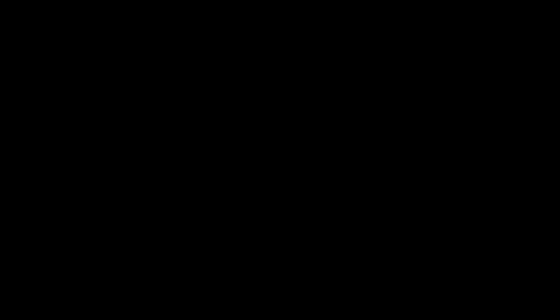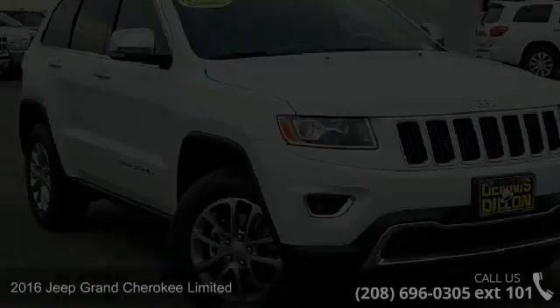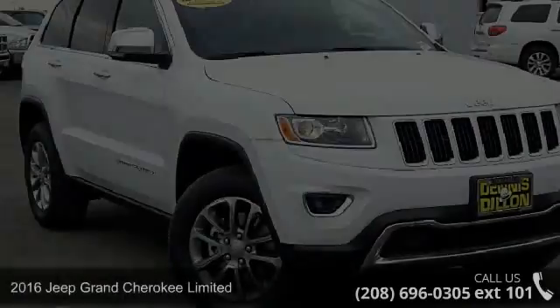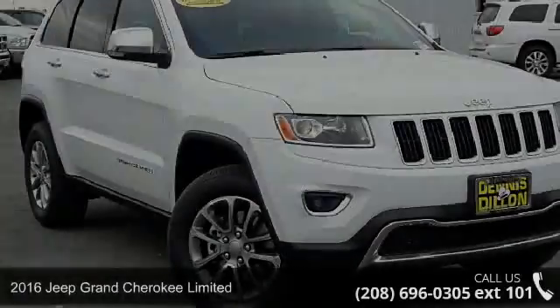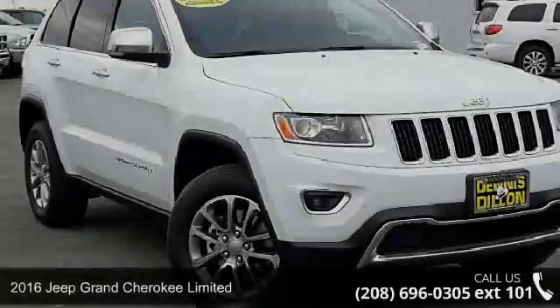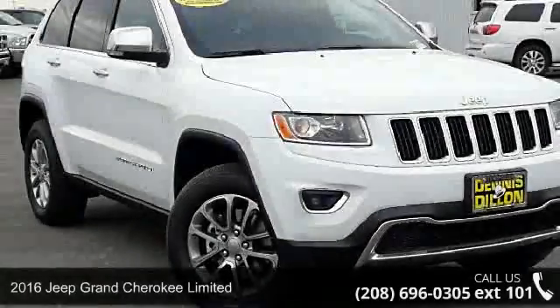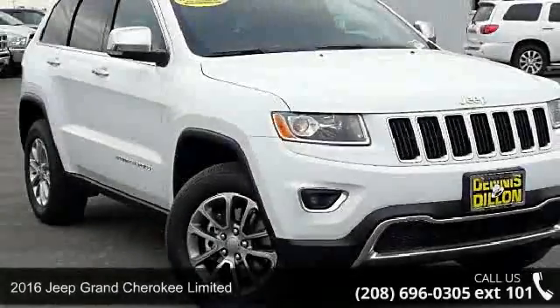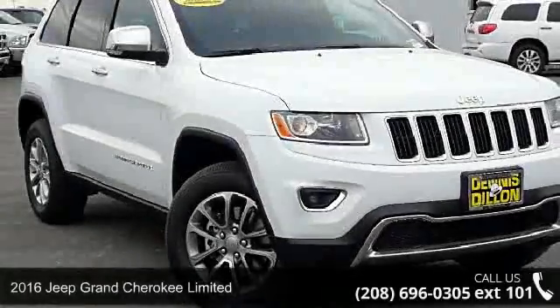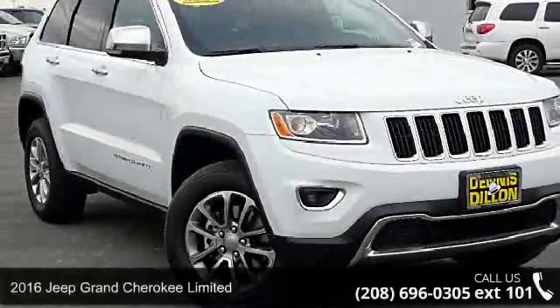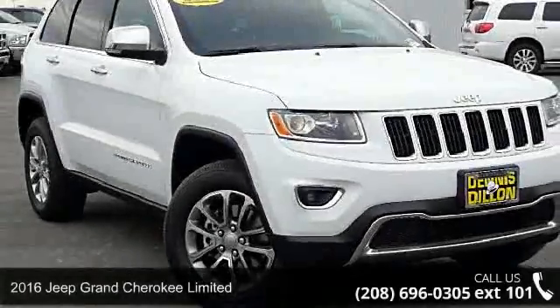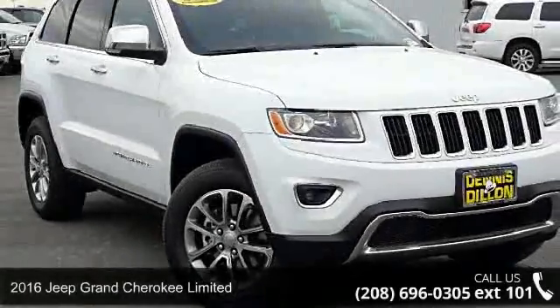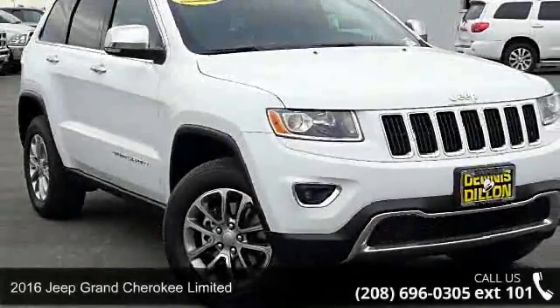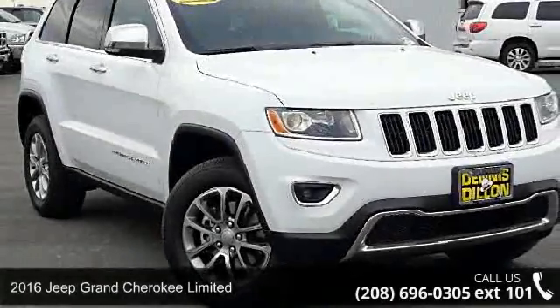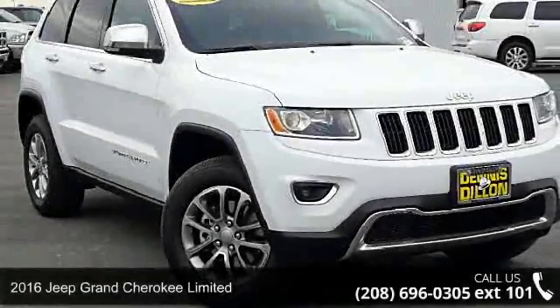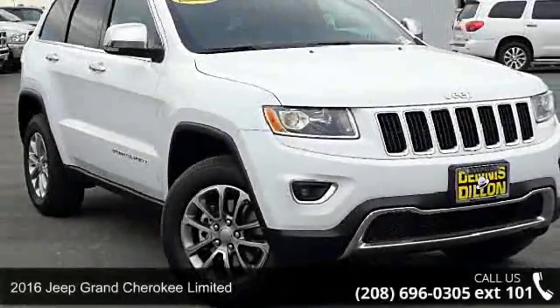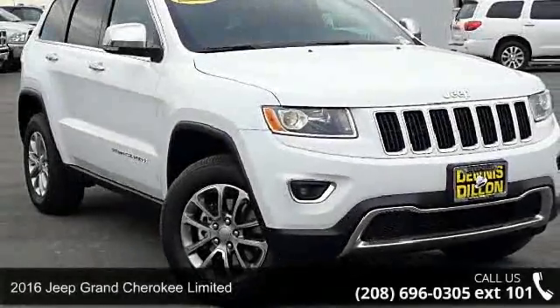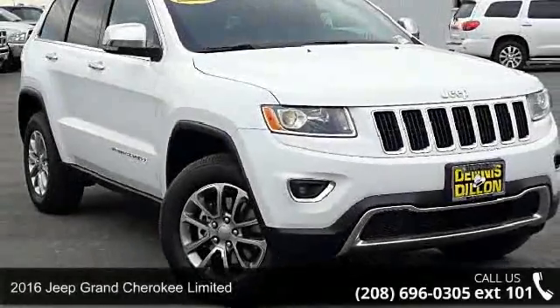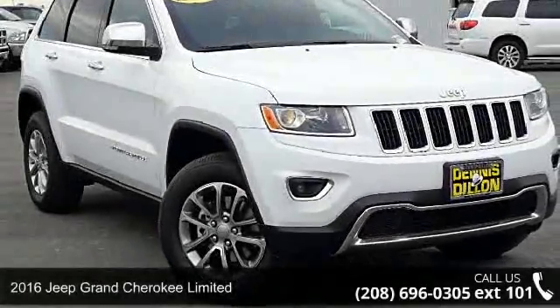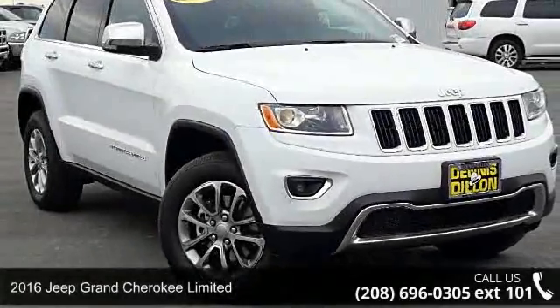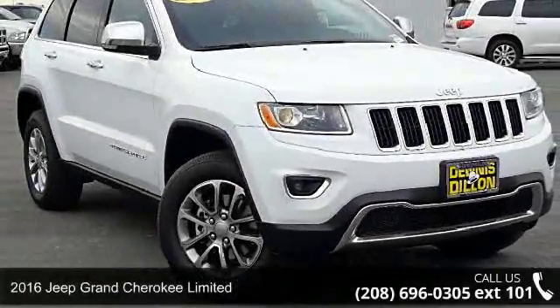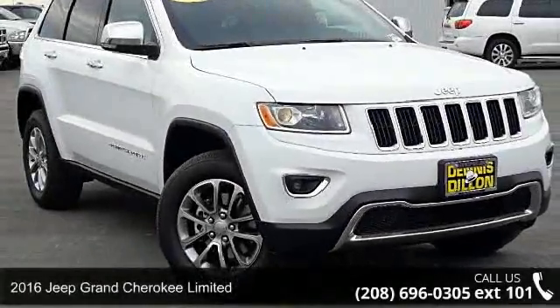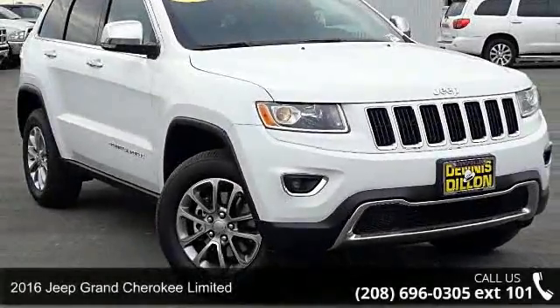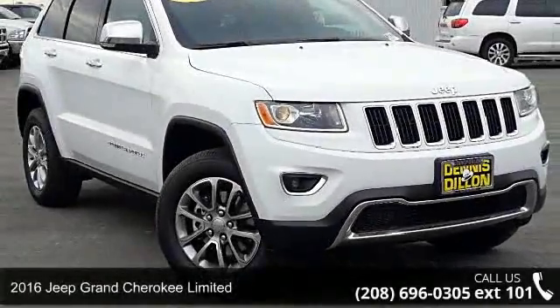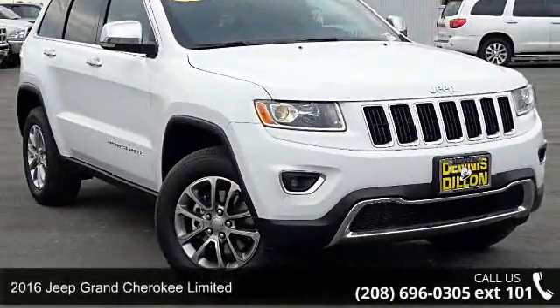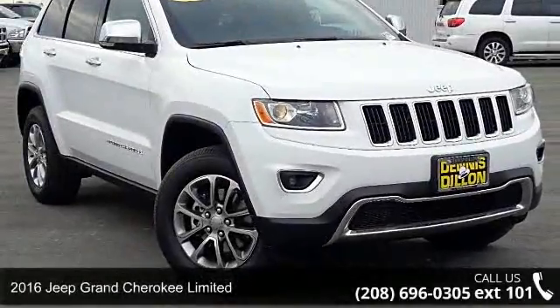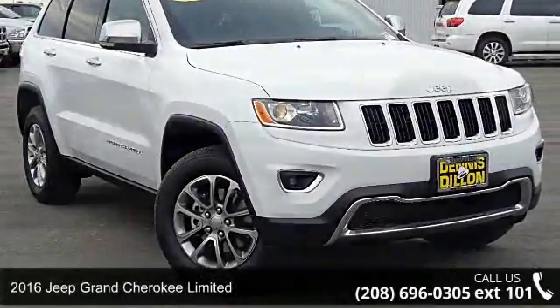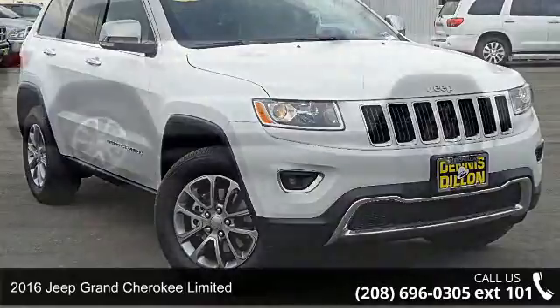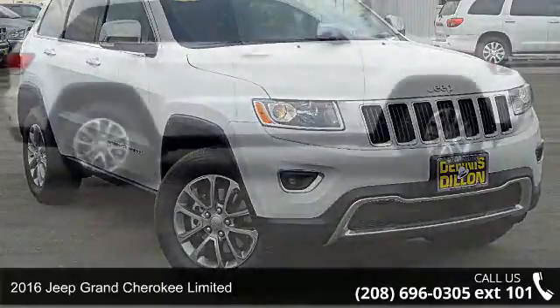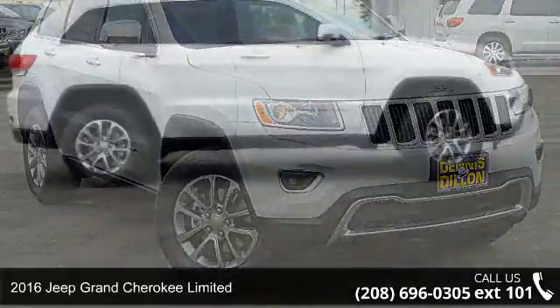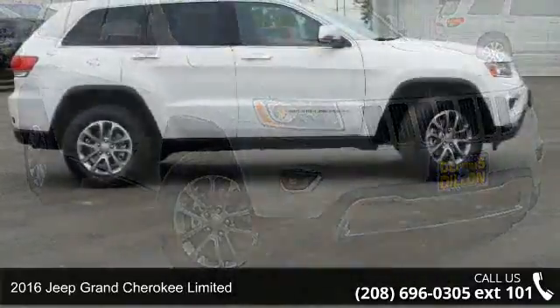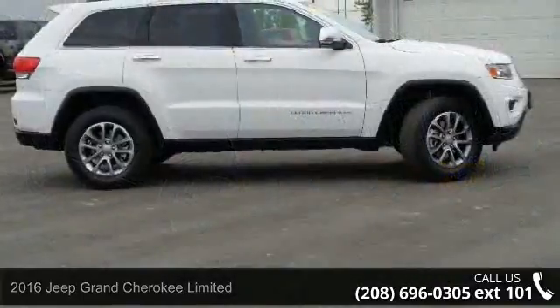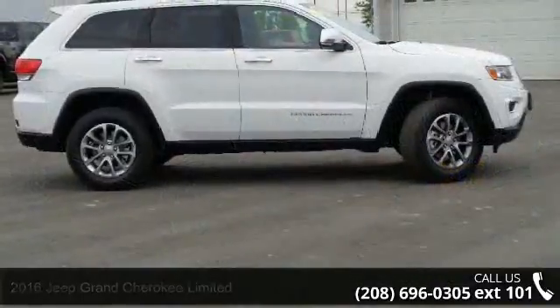Step into the 2016 Jeep Grand Cherokee Limited. This may be the set of wheels you've been looking for.